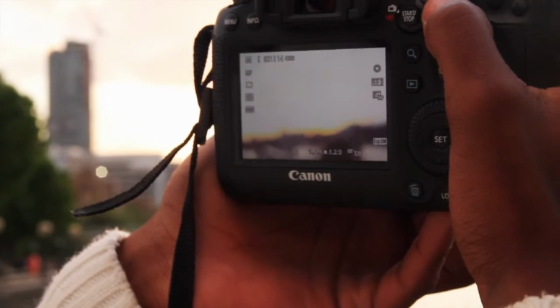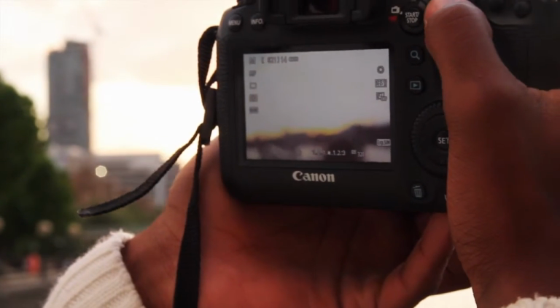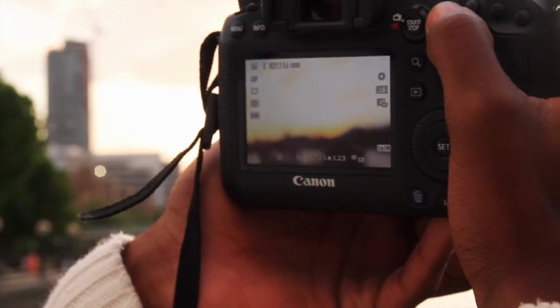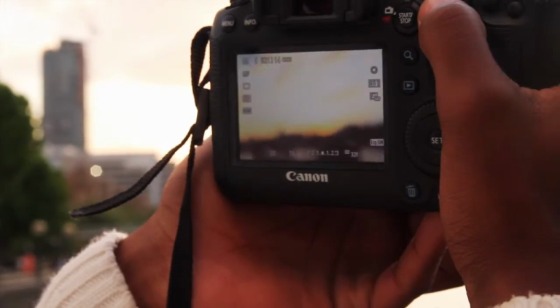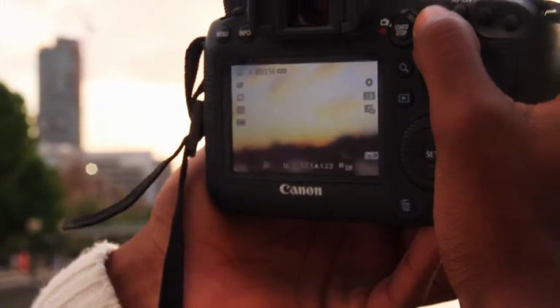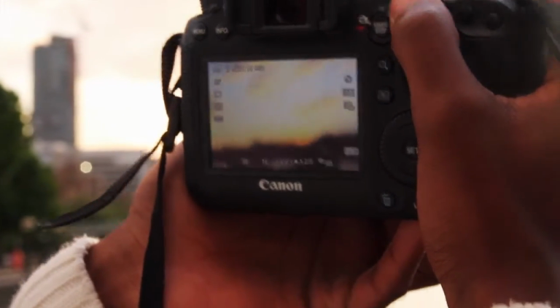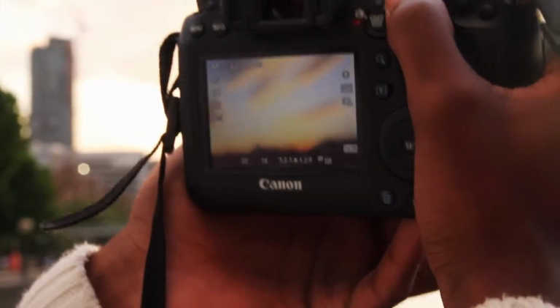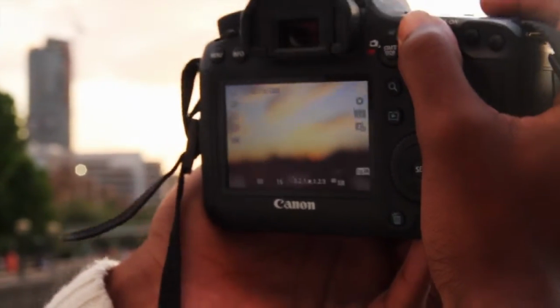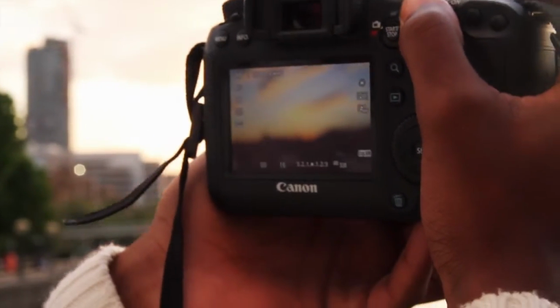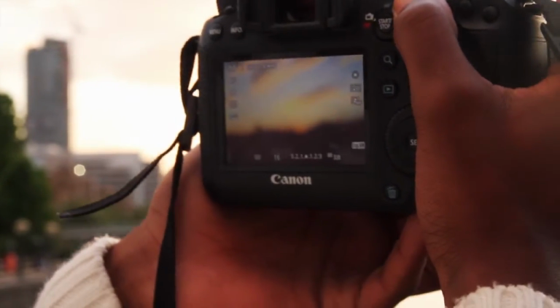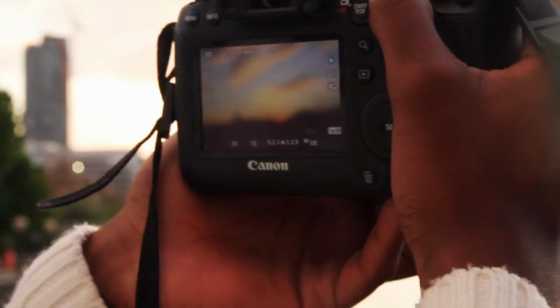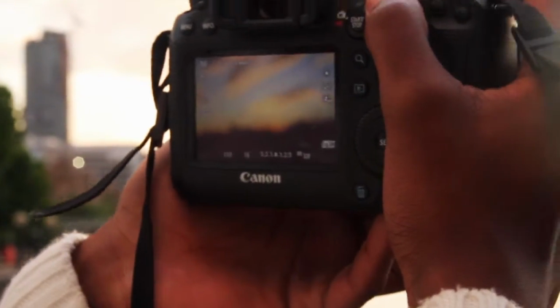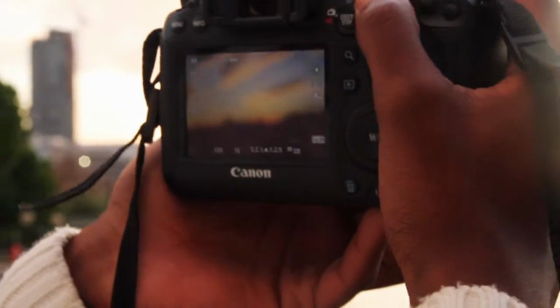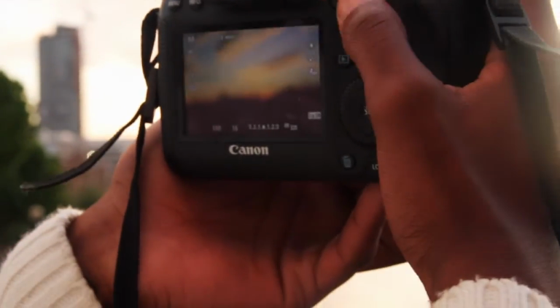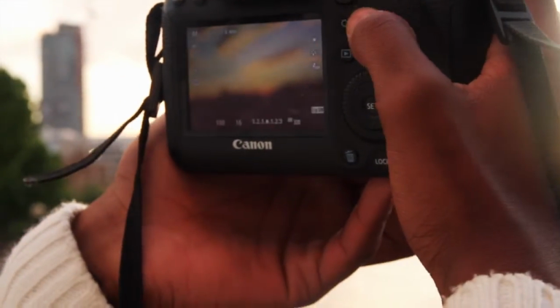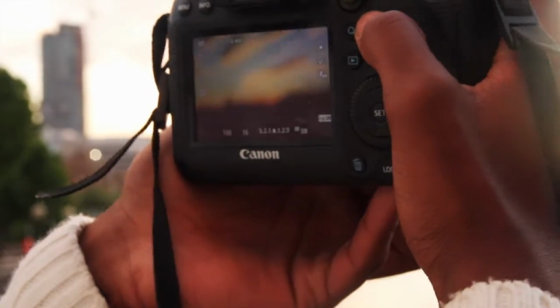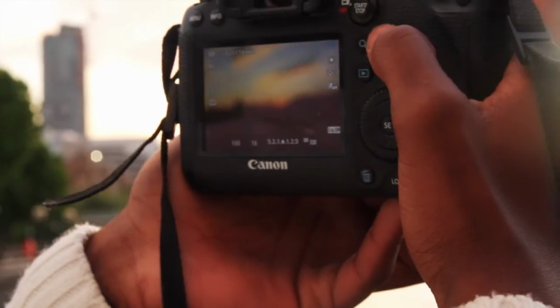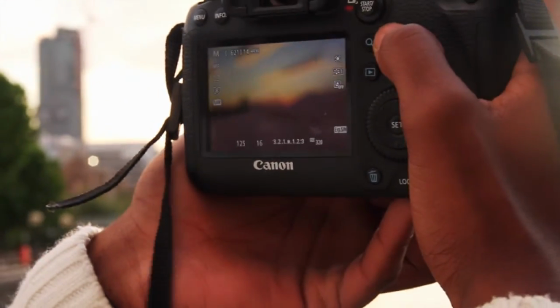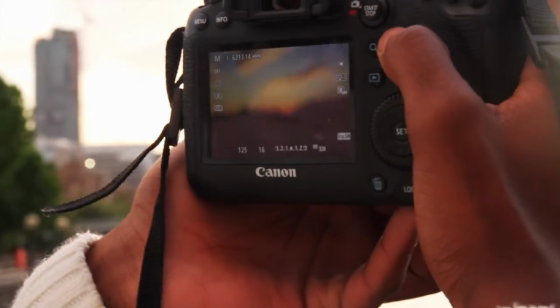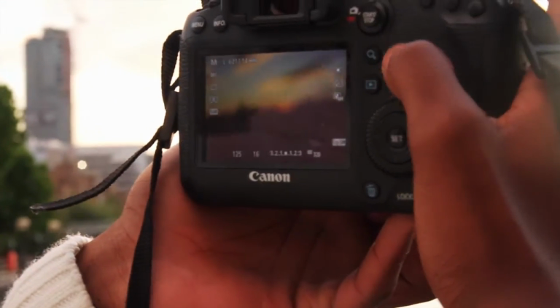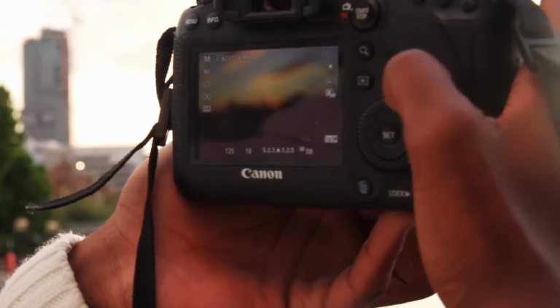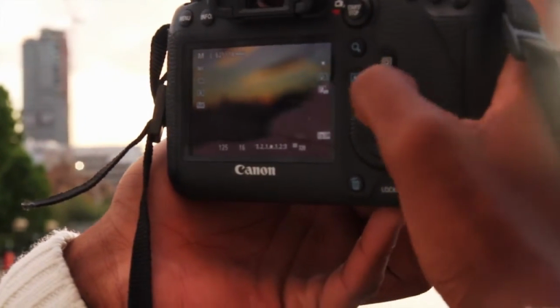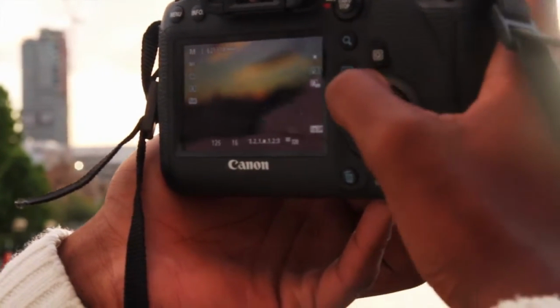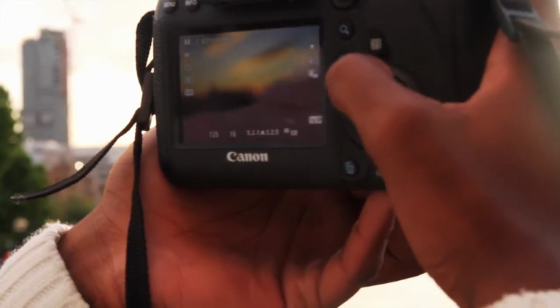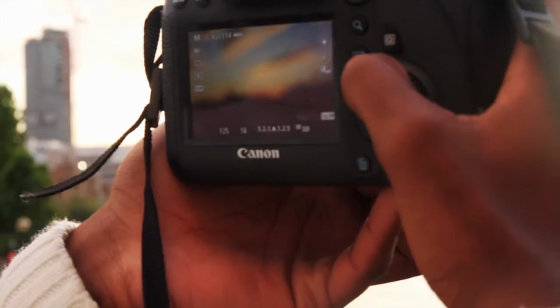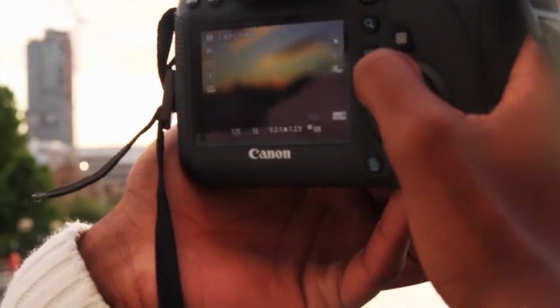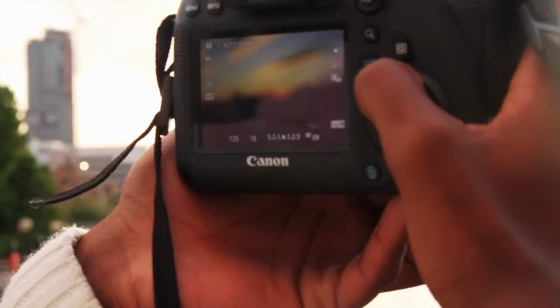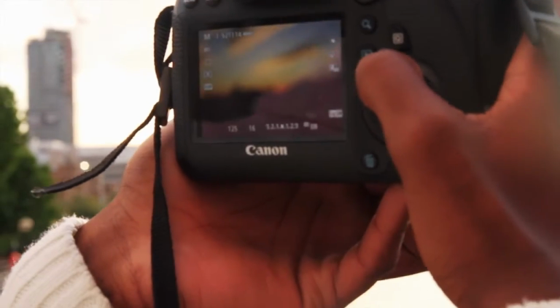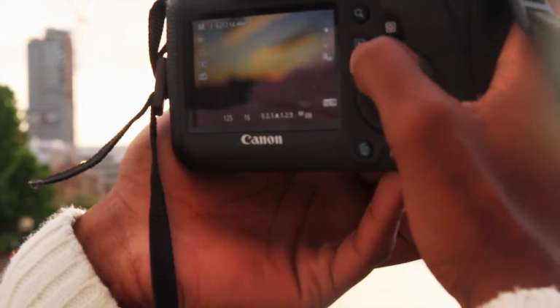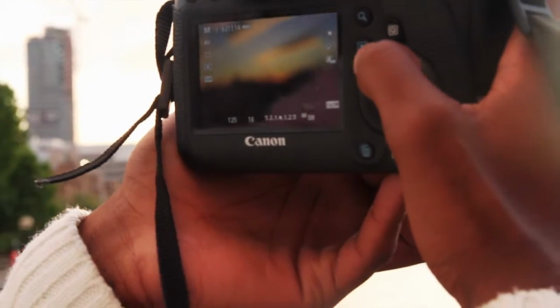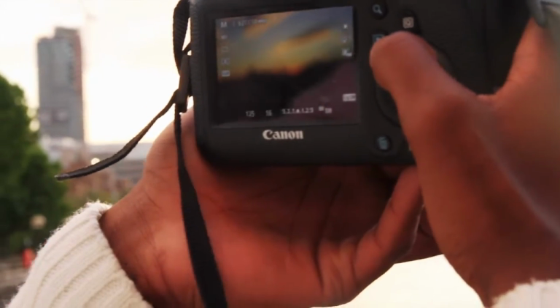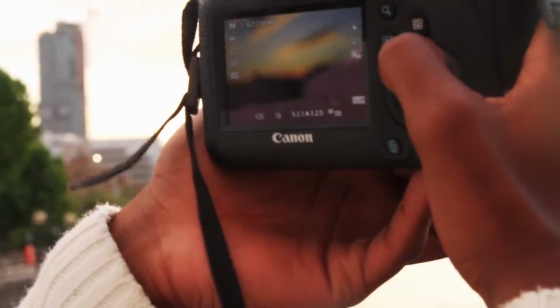Speed up the shutter speed — whenever you've got too much light, you have to speed up the shutter so it allows less light to come in.